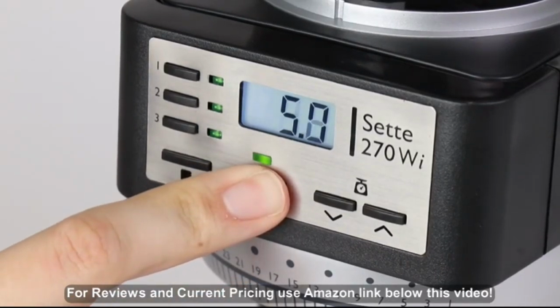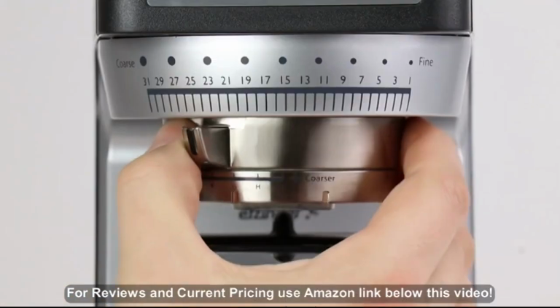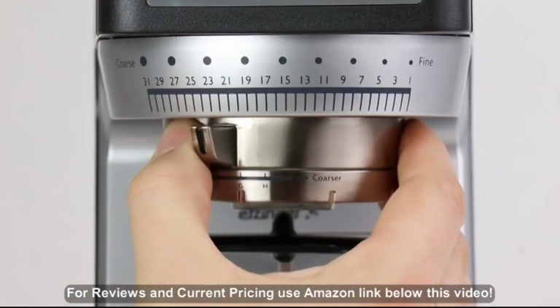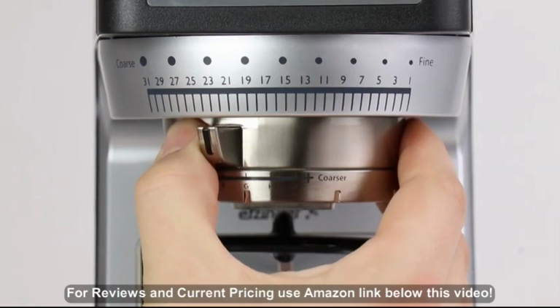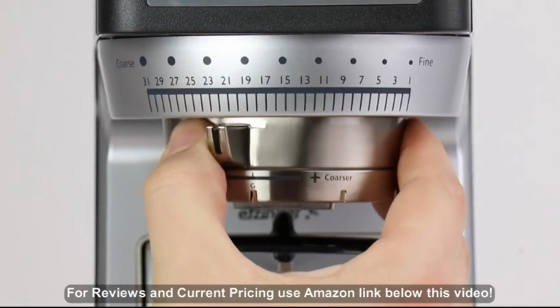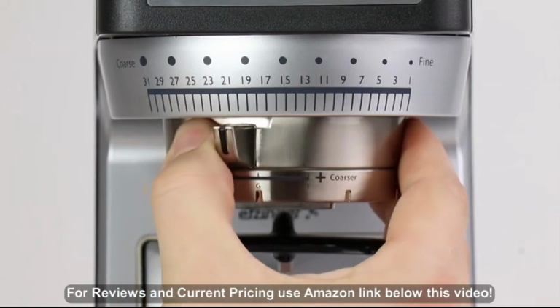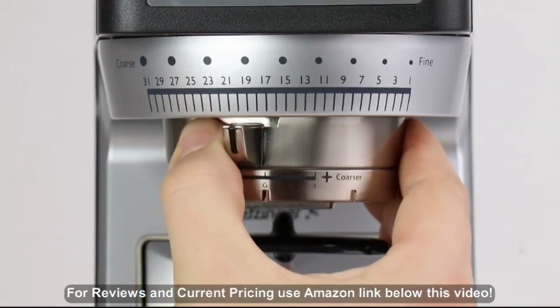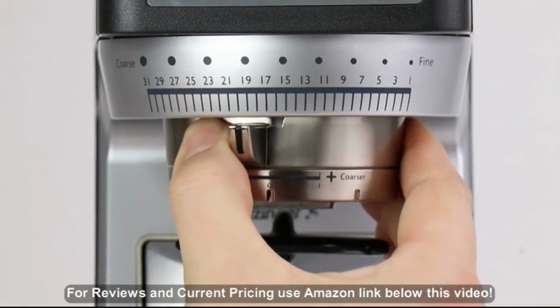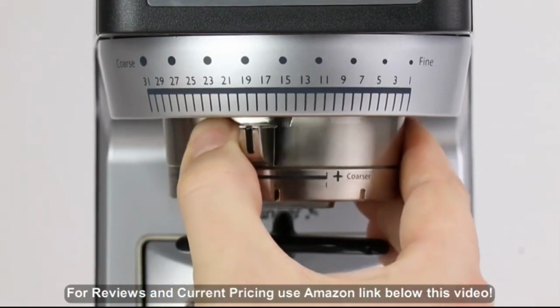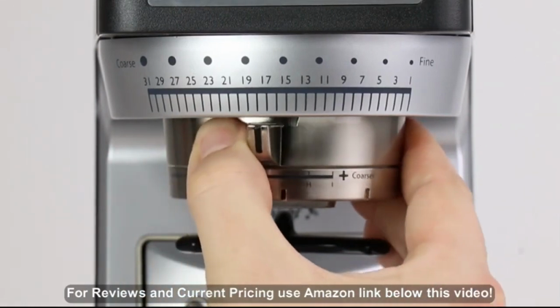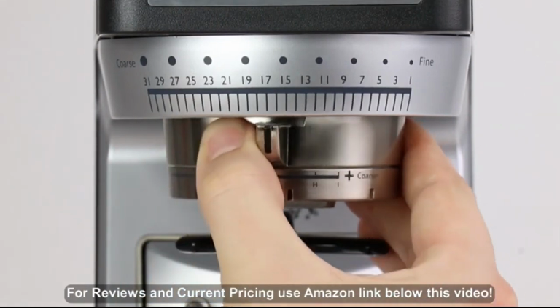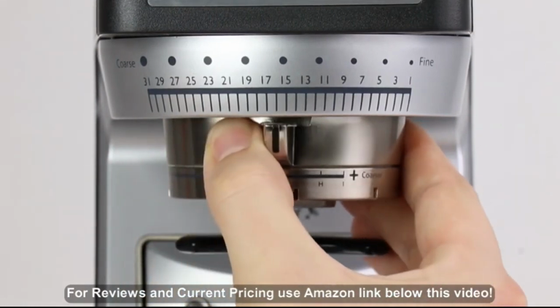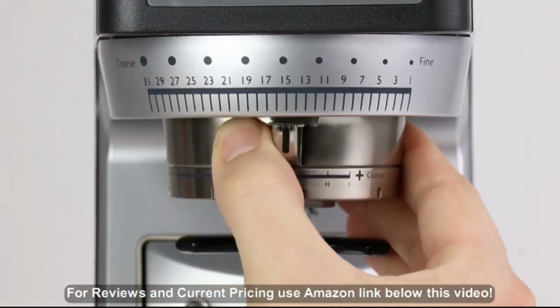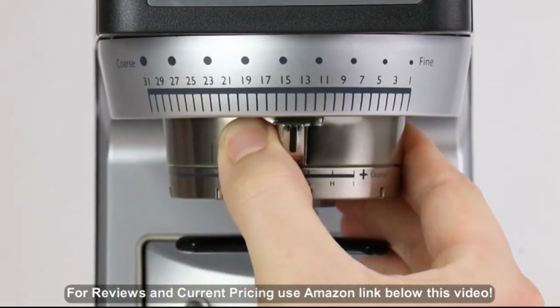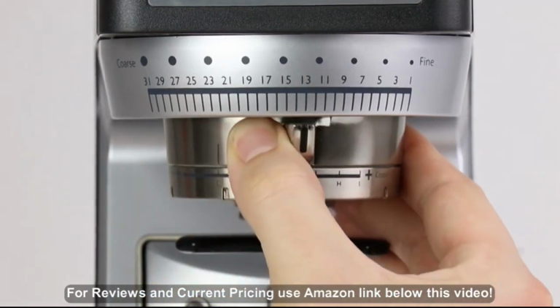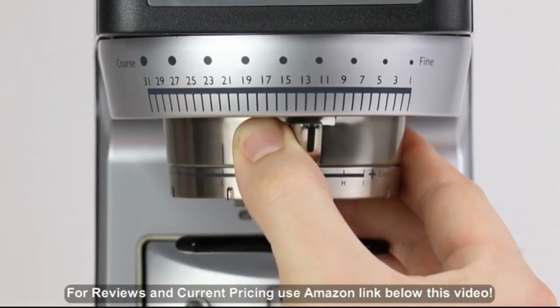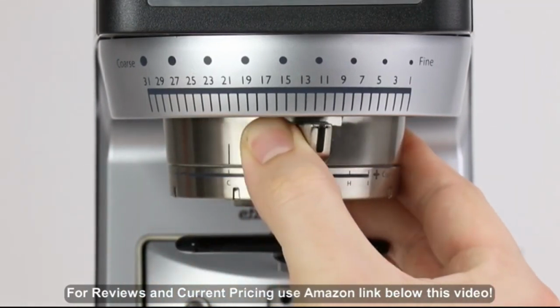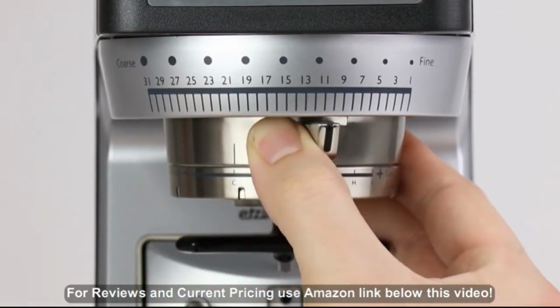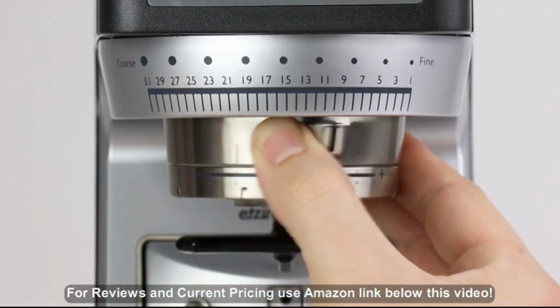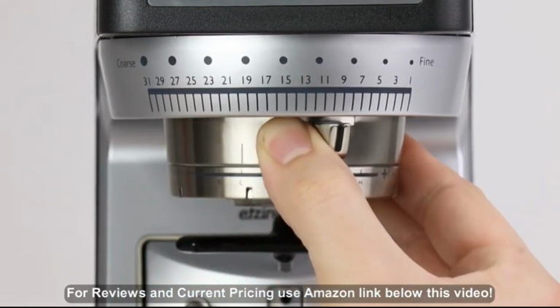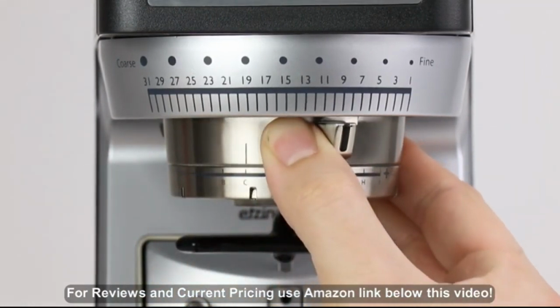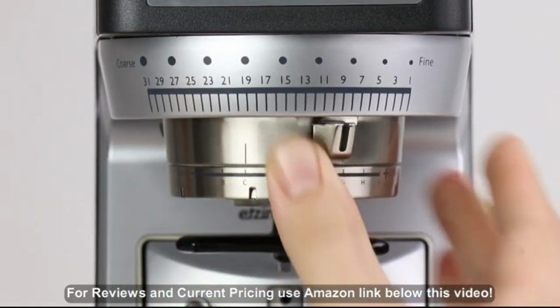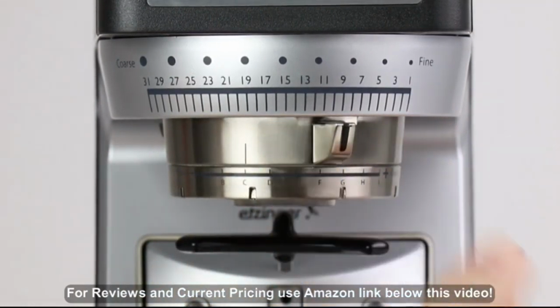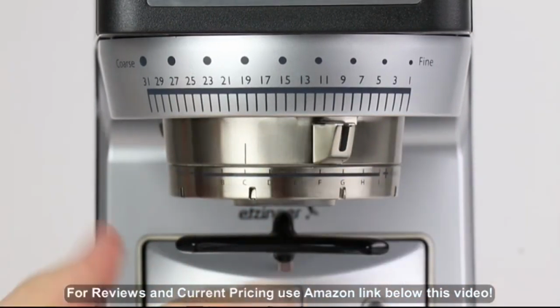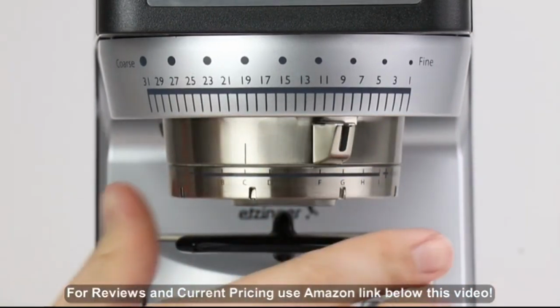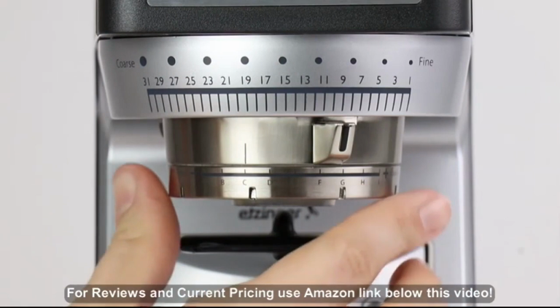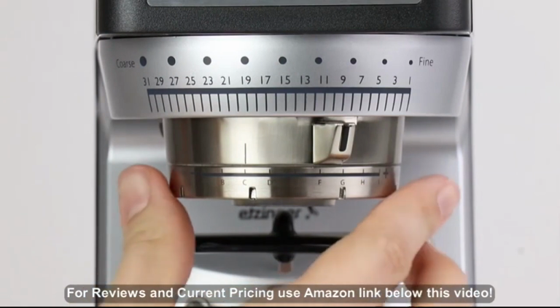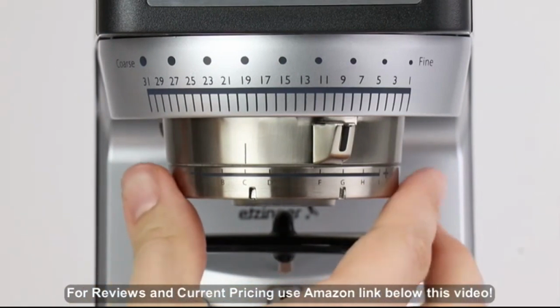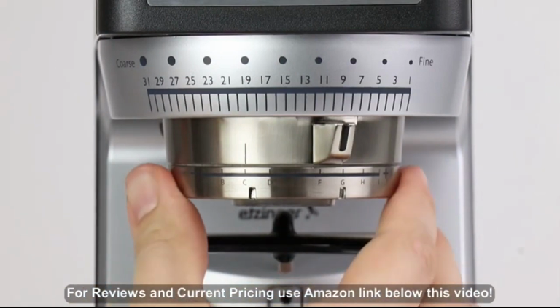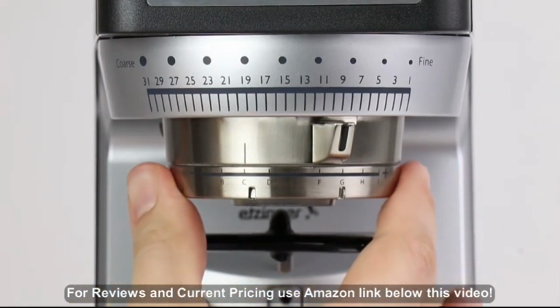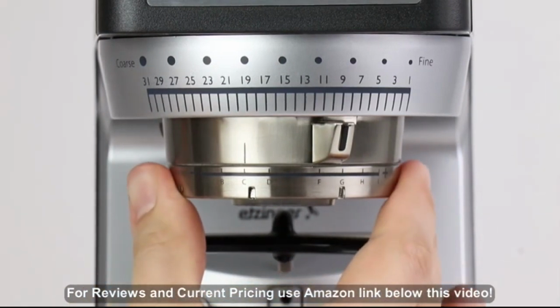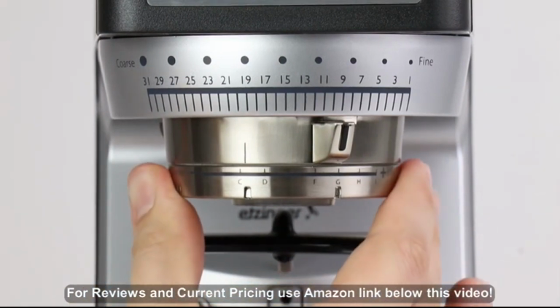Adjust your grind size with exceptional precision across 30 macro steps of adjustment, combined with a stepless micro-adjustment system.